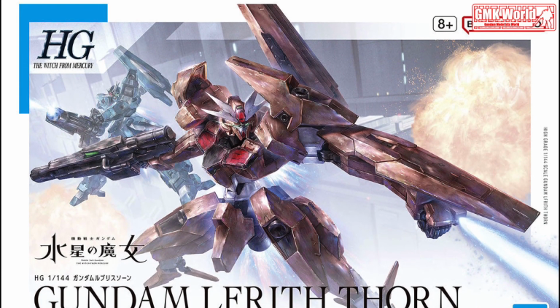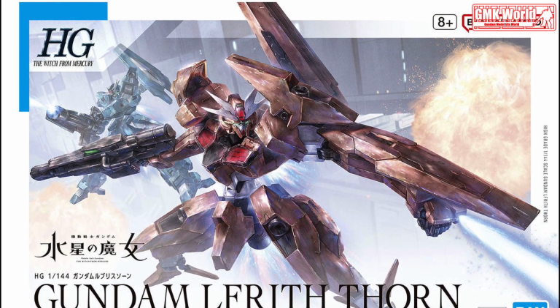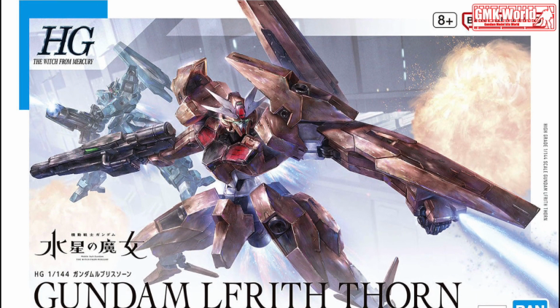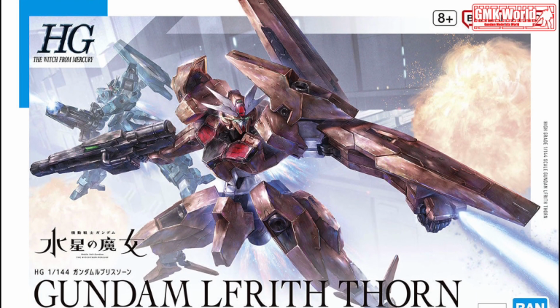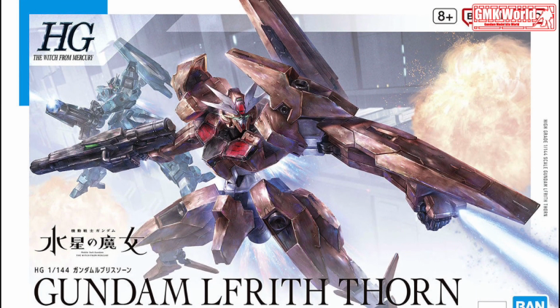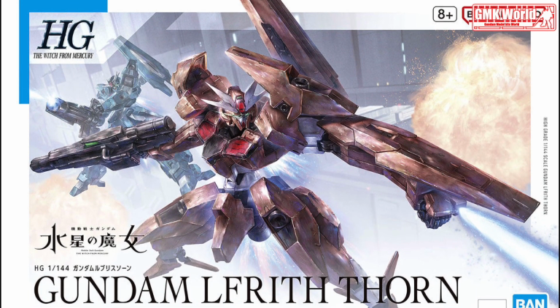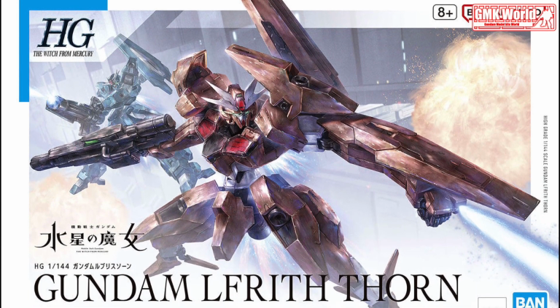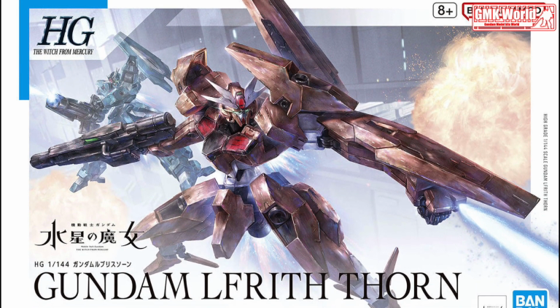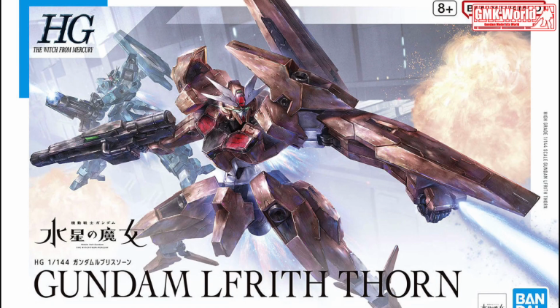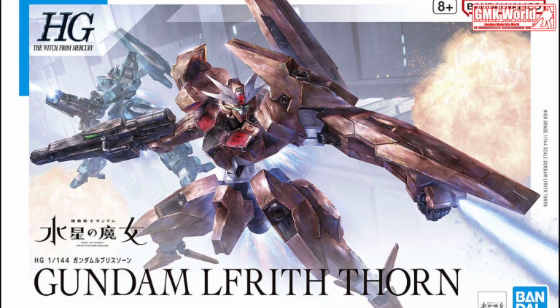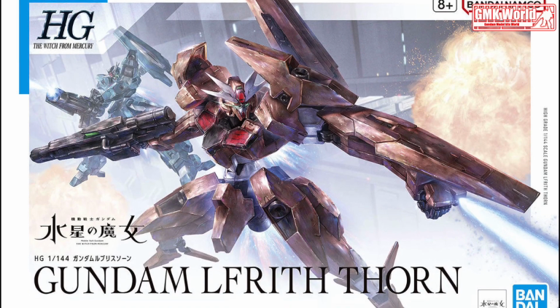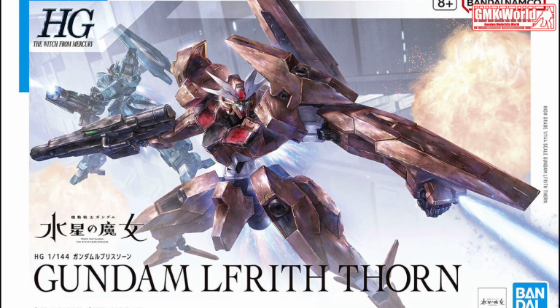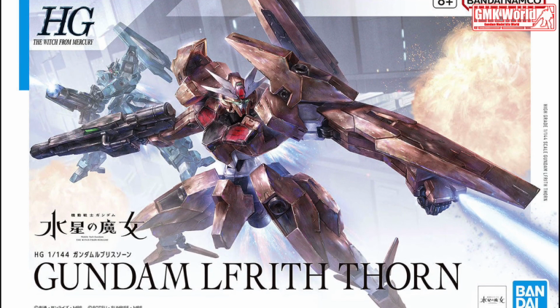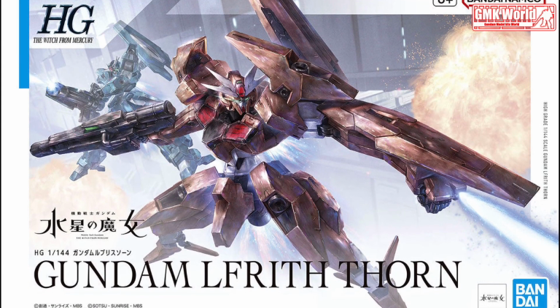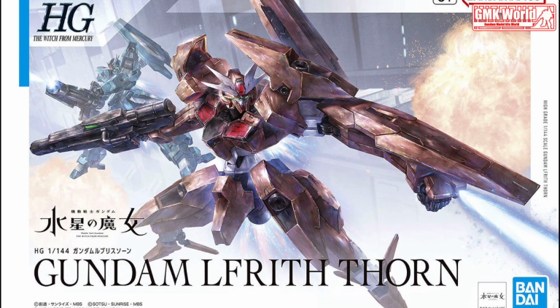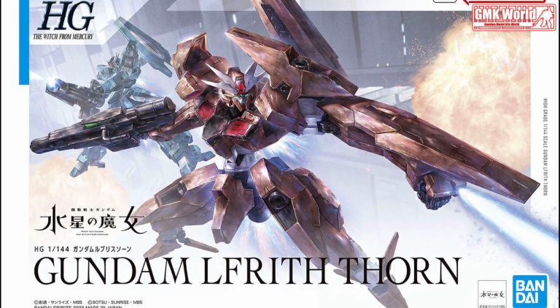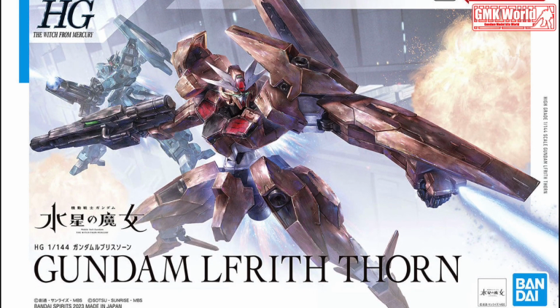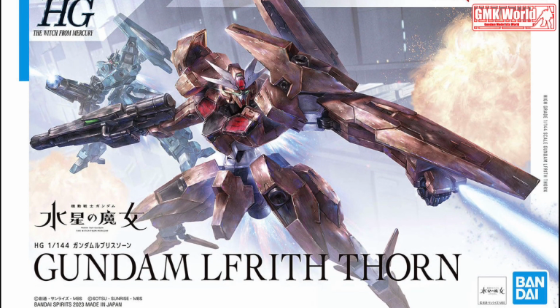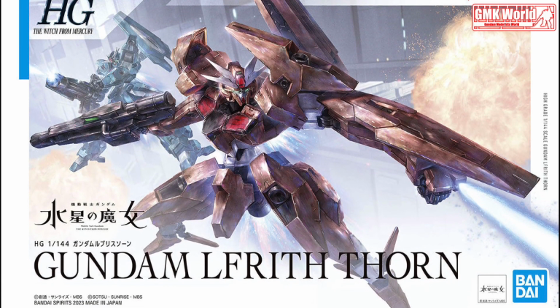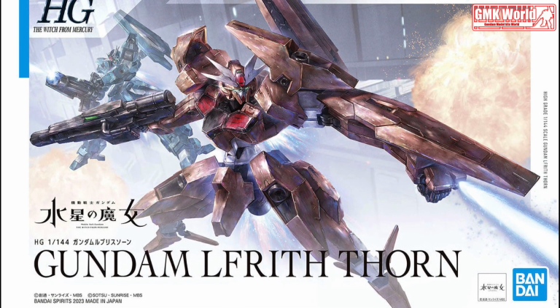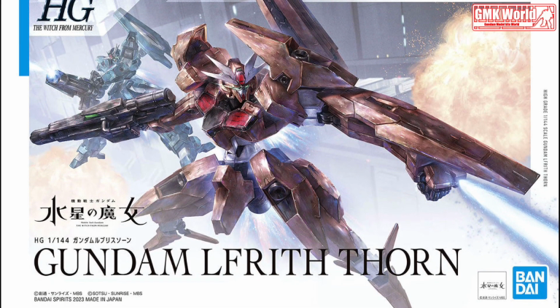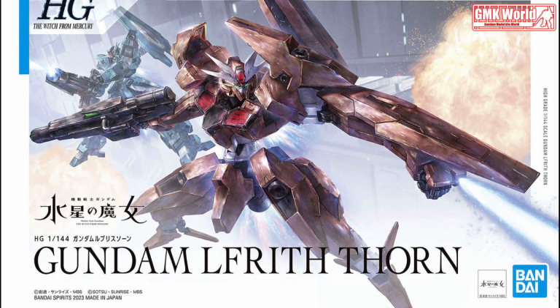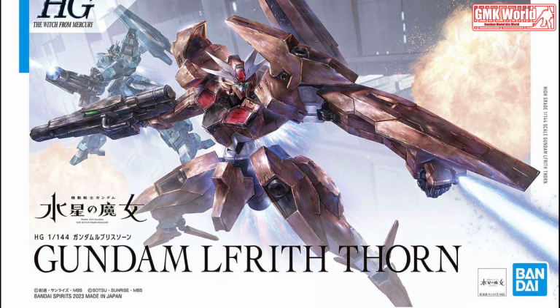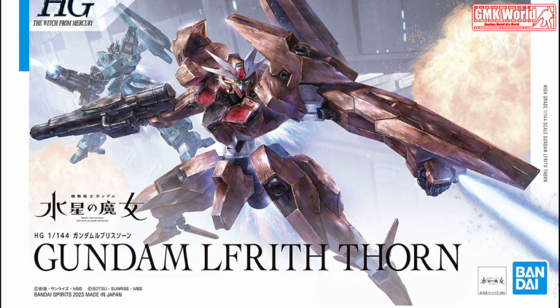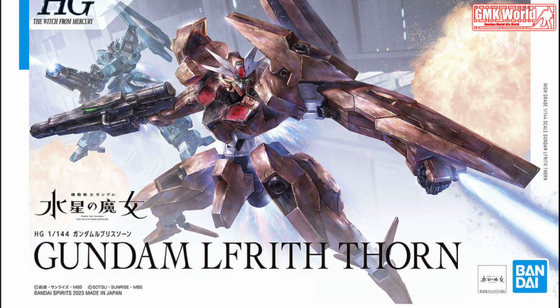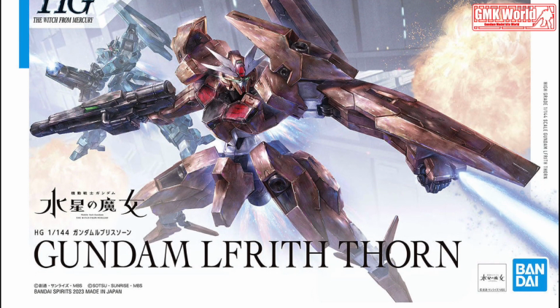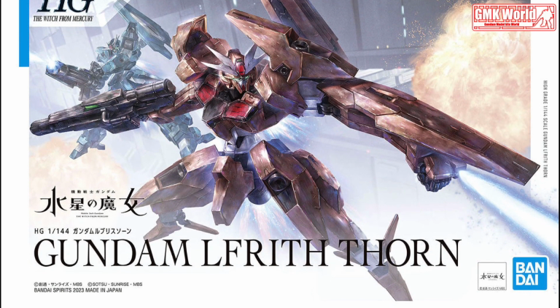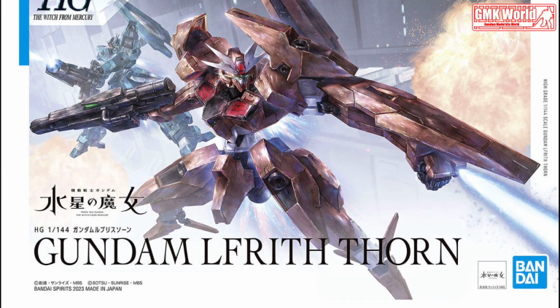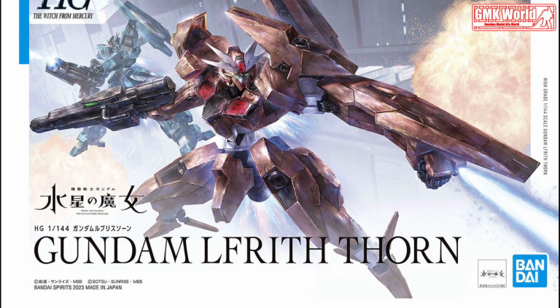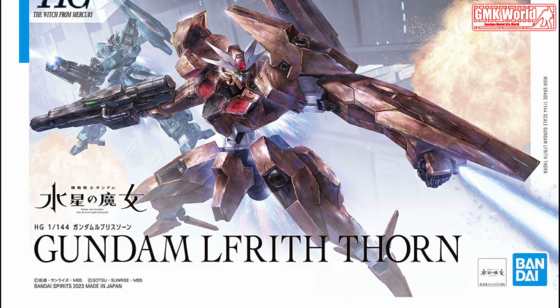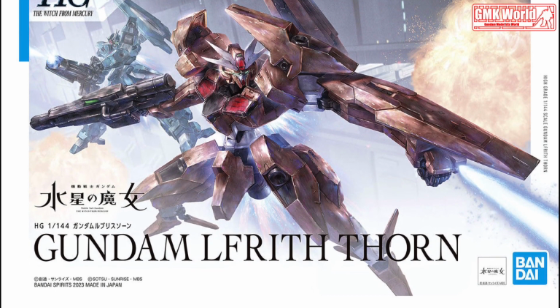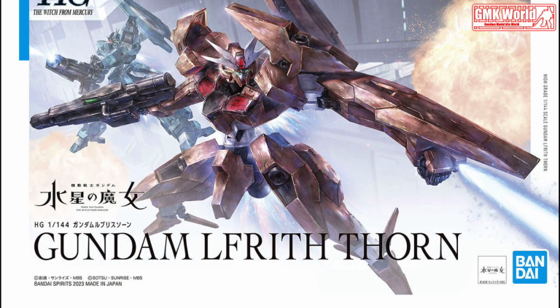Finally, this is HG 1/144 Gundam Lfrith Thorn release info by Tamashii.jp.